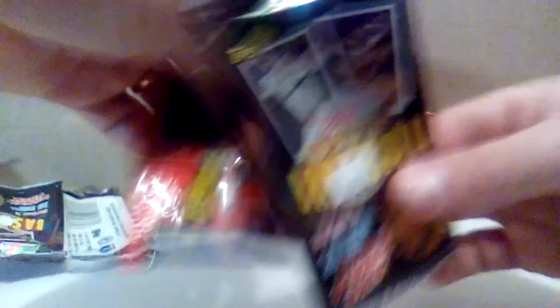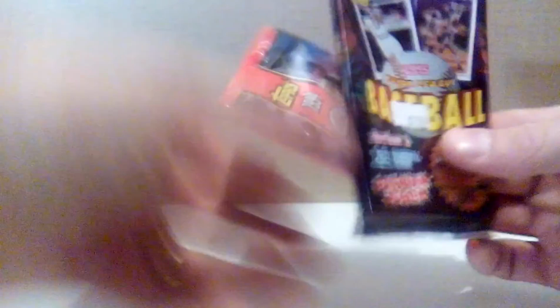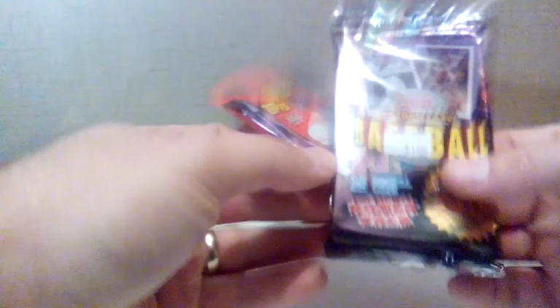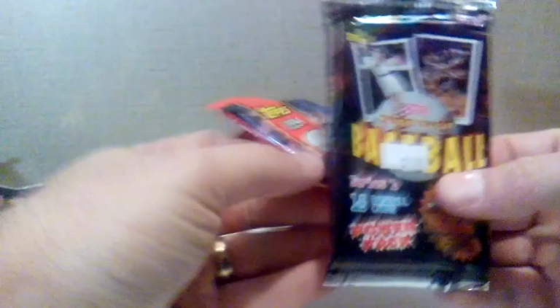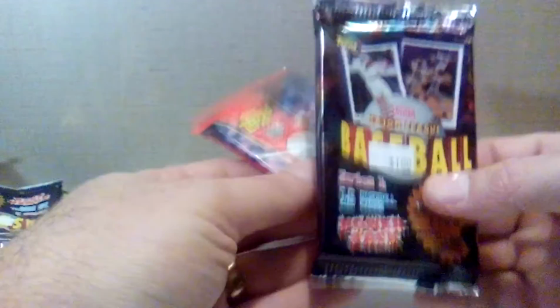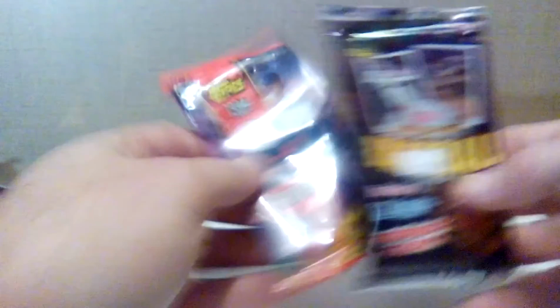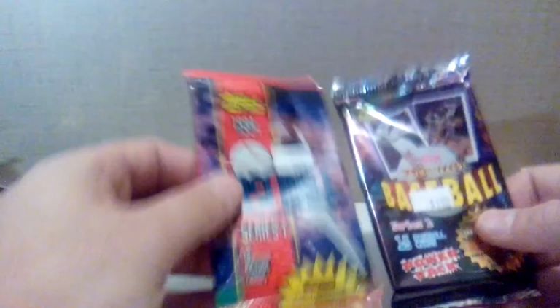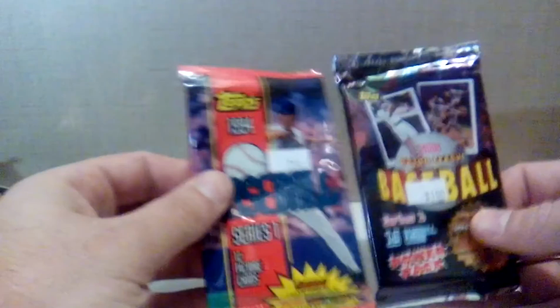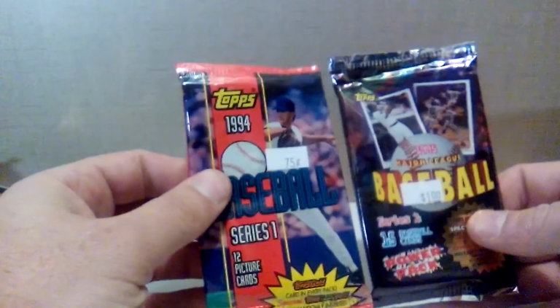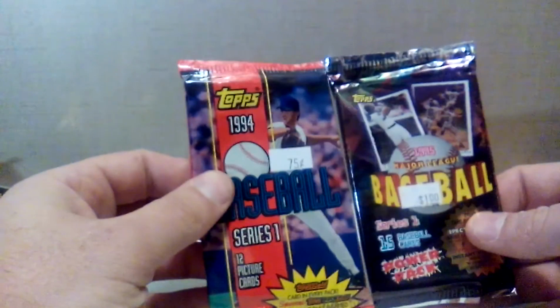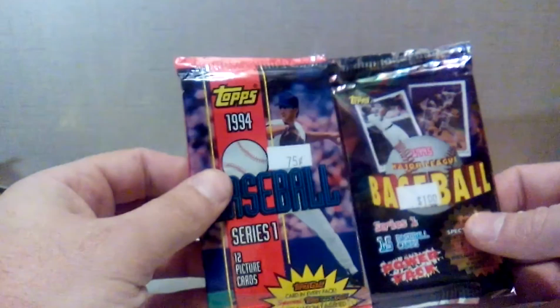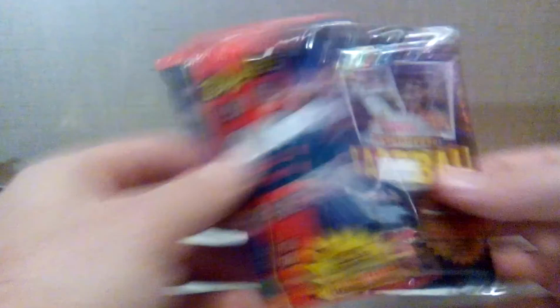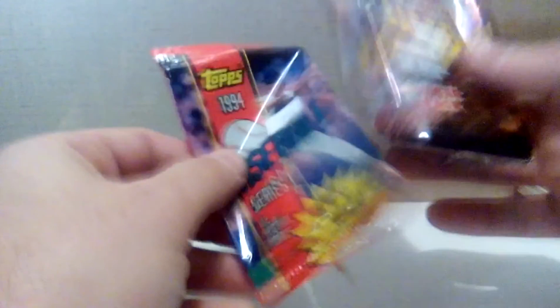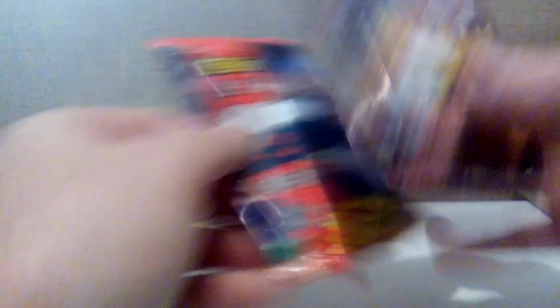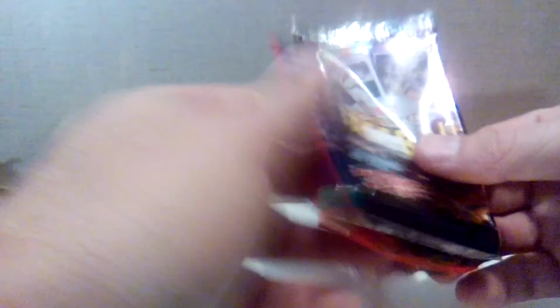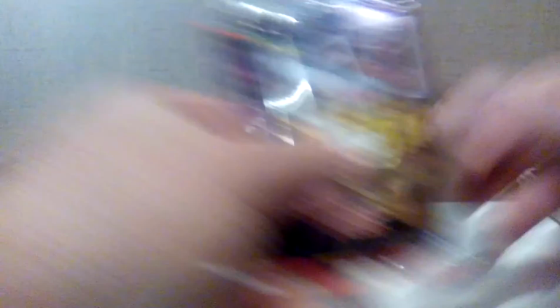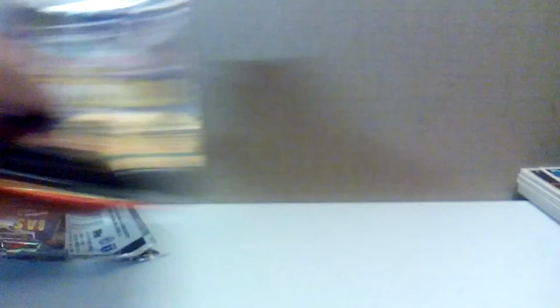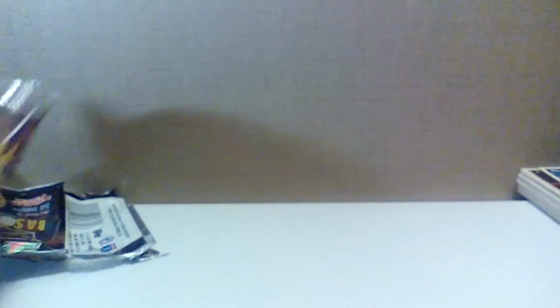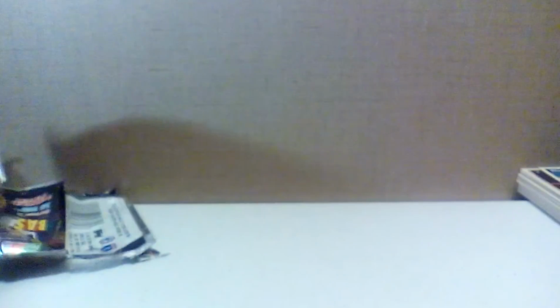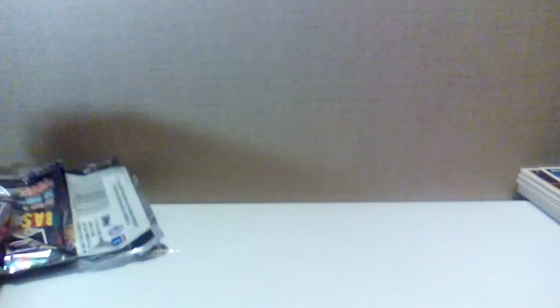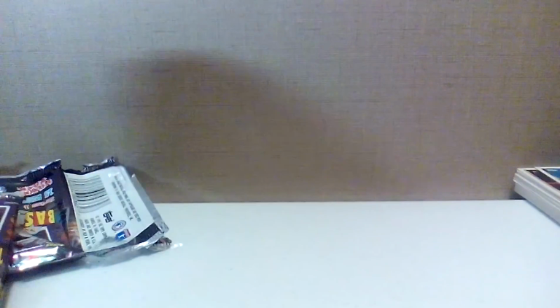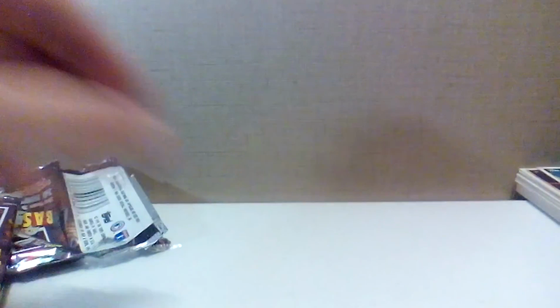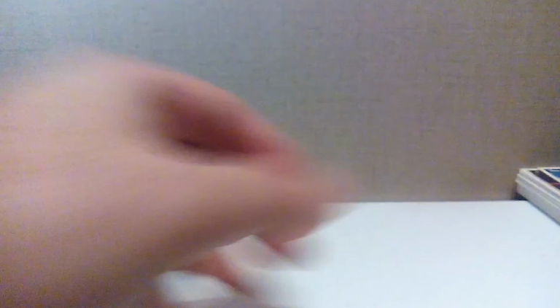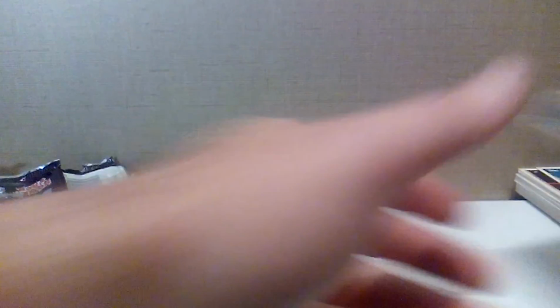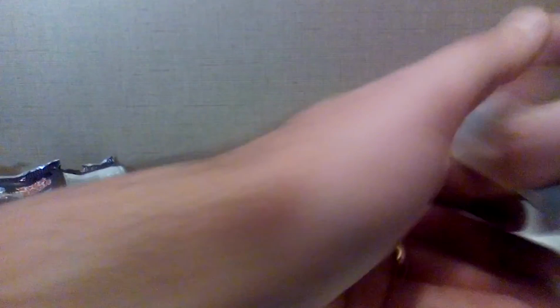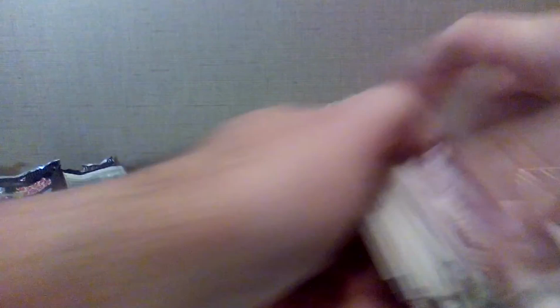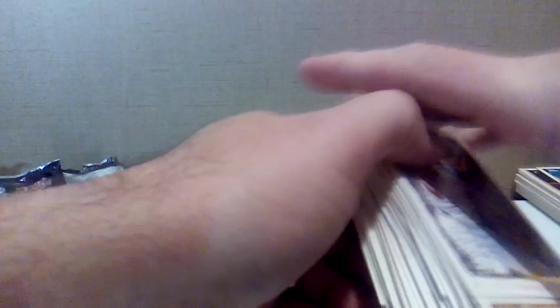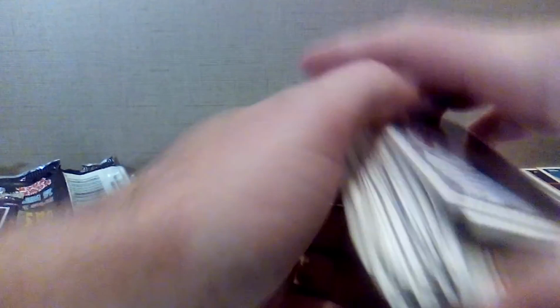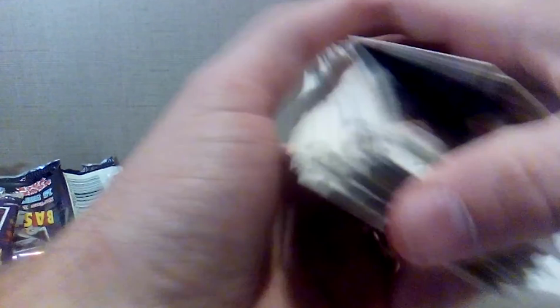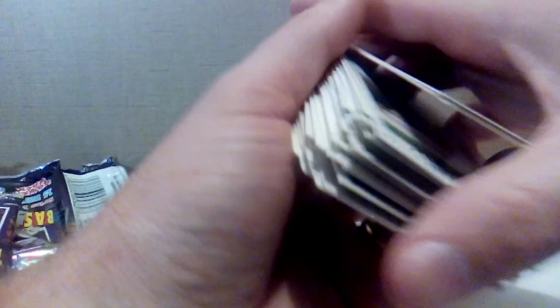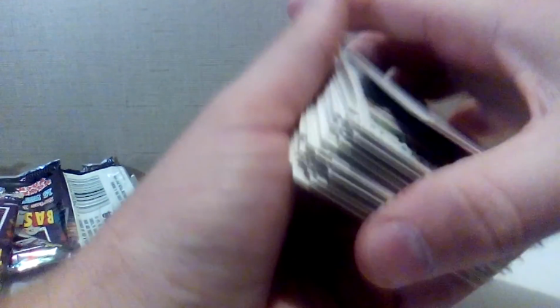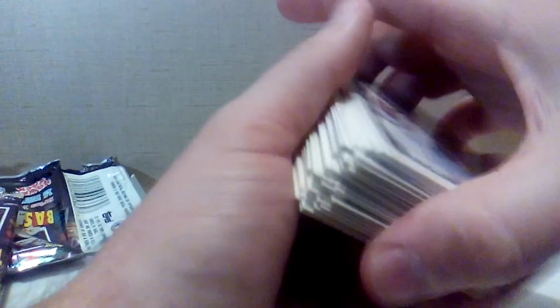All right, so that was my review of some 1994 and 1995 strike-year Topps baseball cards. Hope you guys enjoyed the video and we'll see you next time.